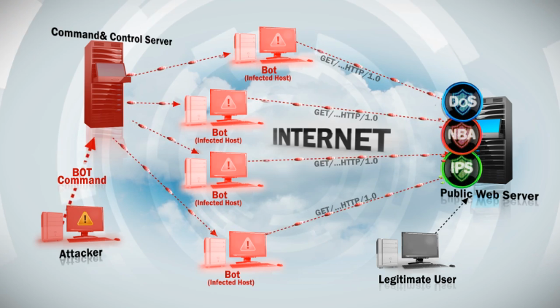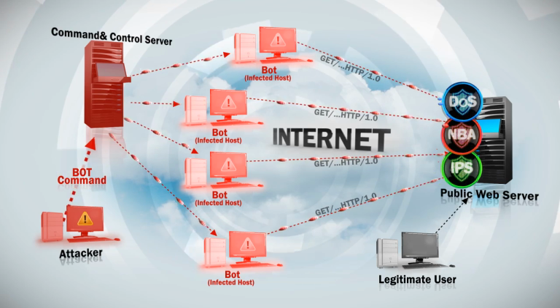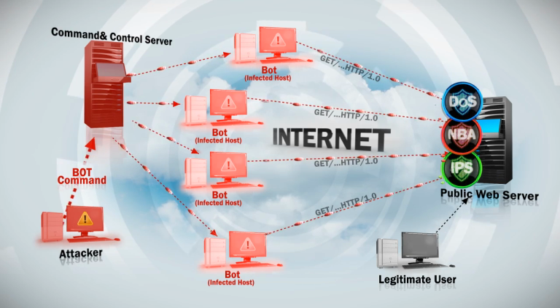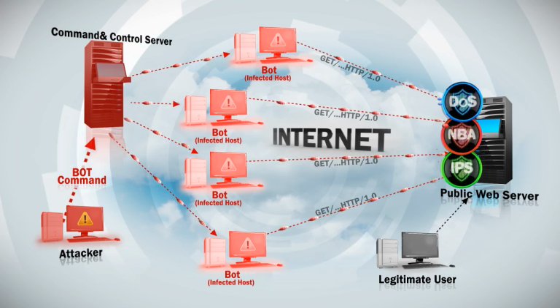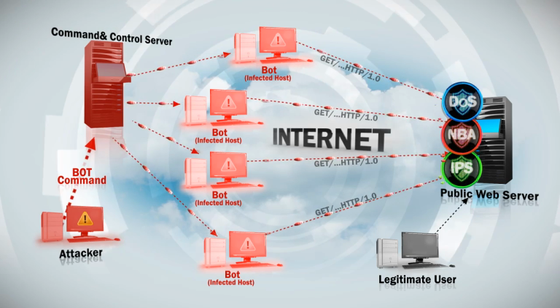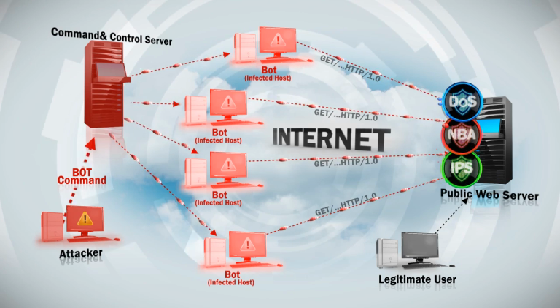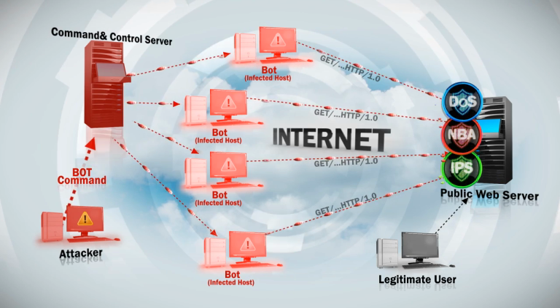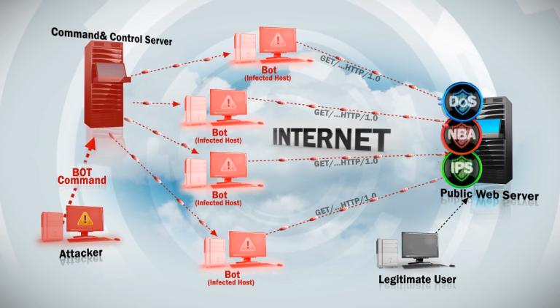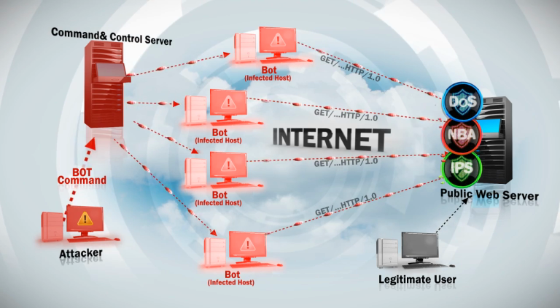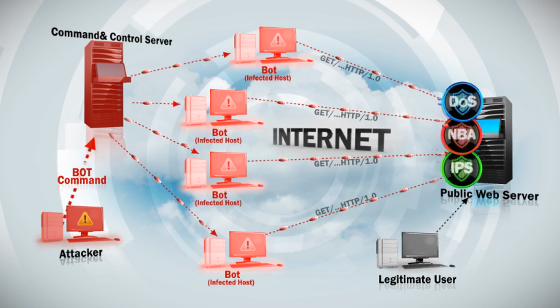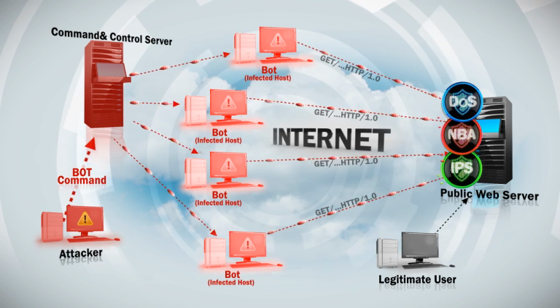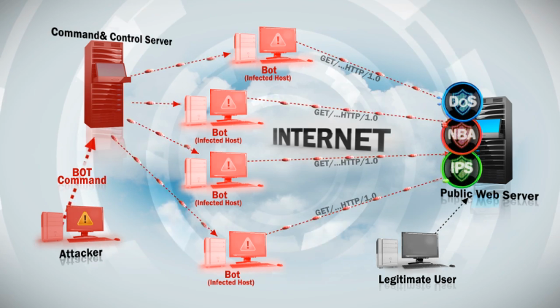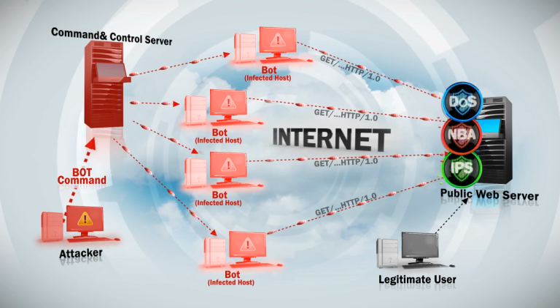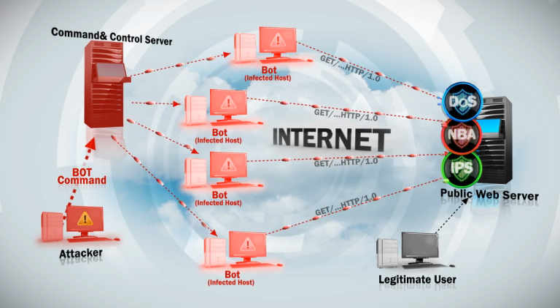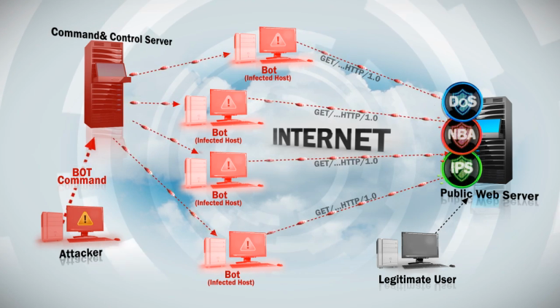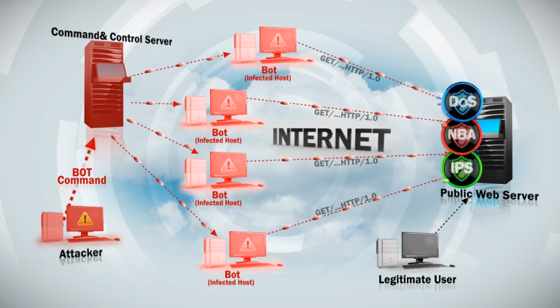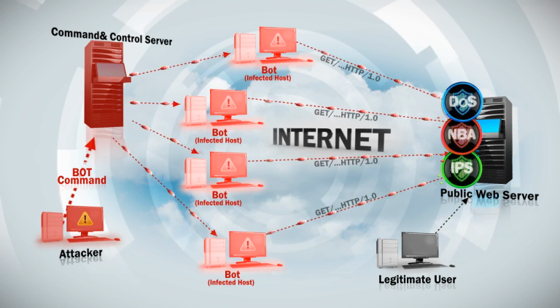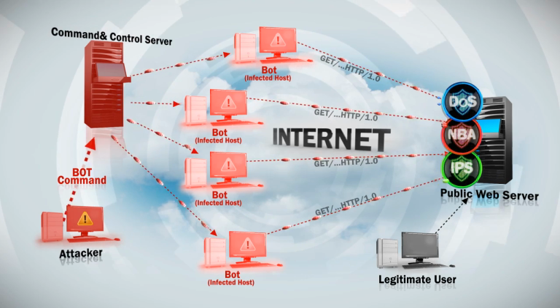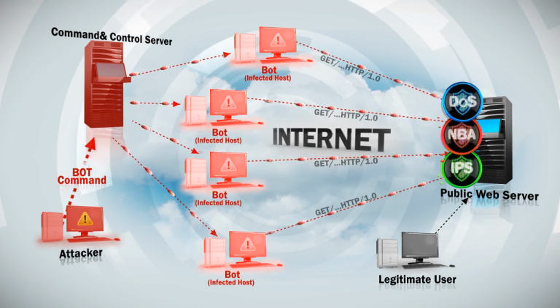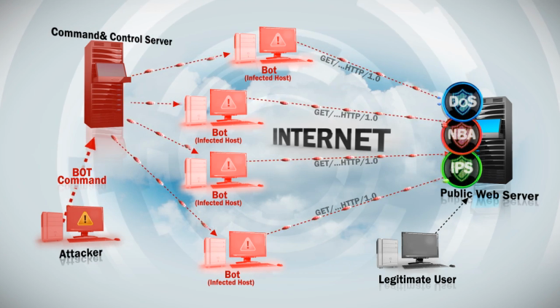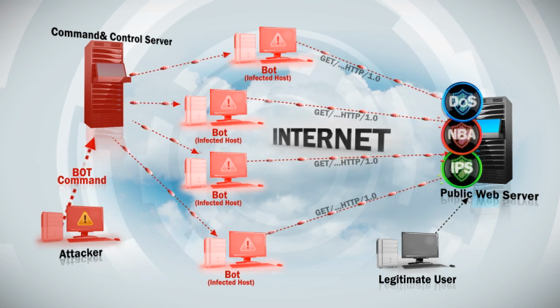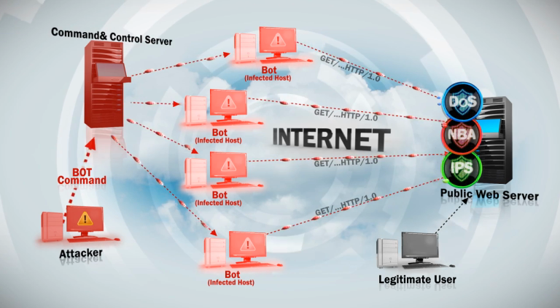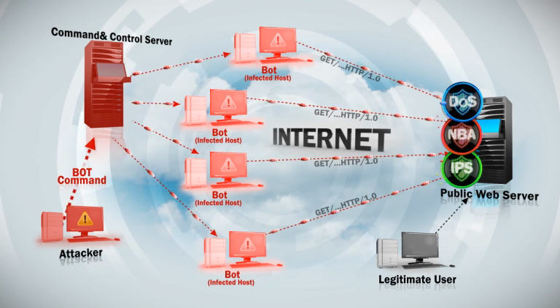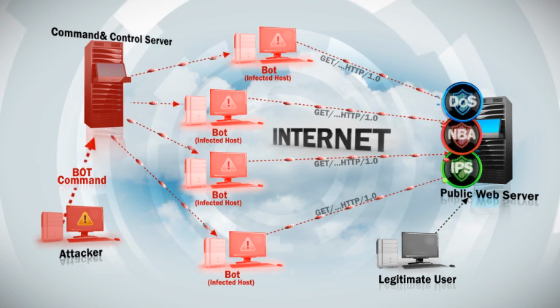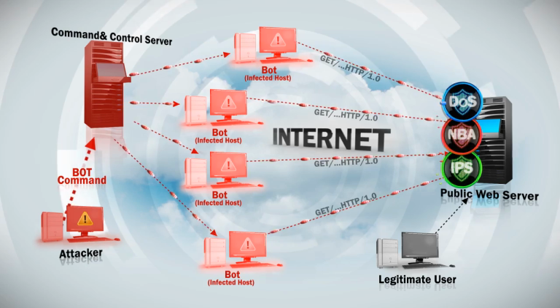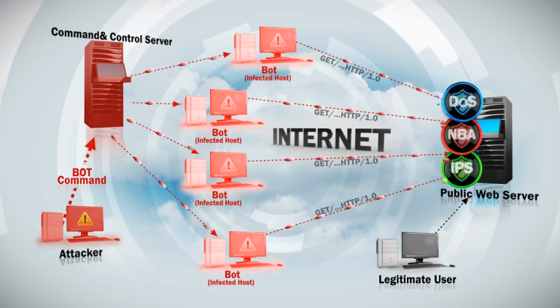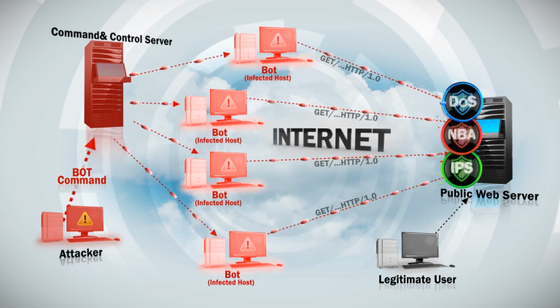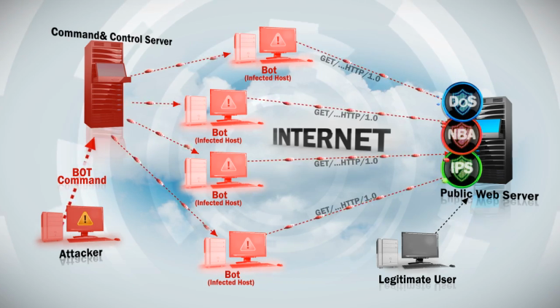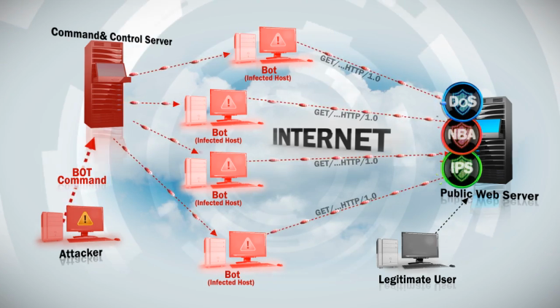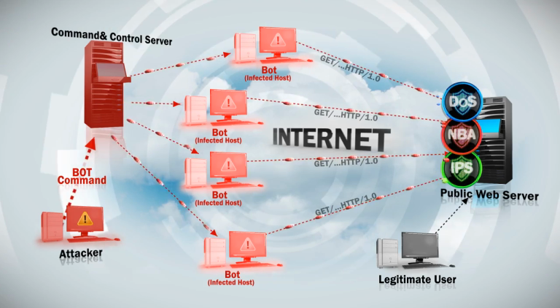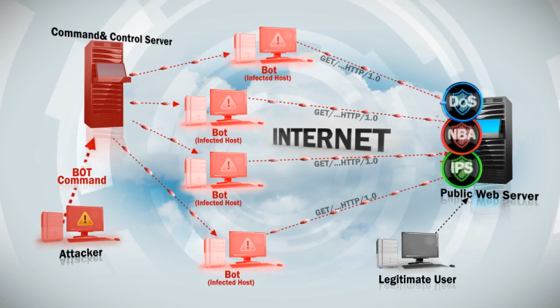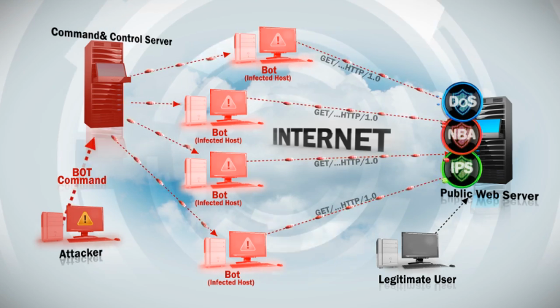But multiple tools increase costs and complexity, while leaving you exposed to blind spots between them.